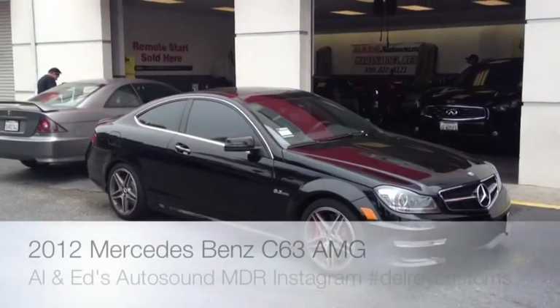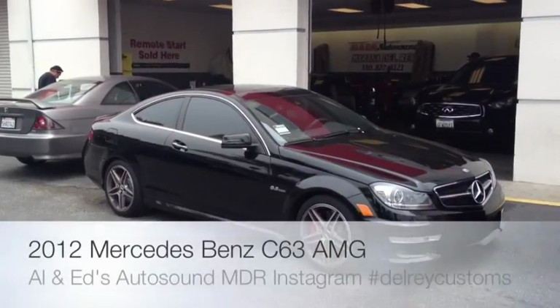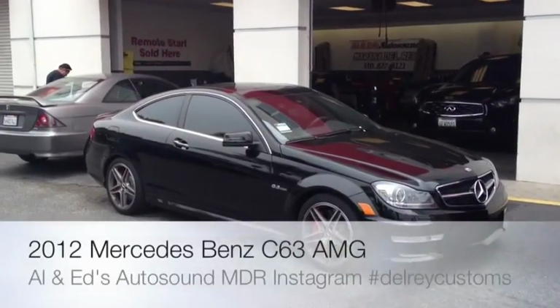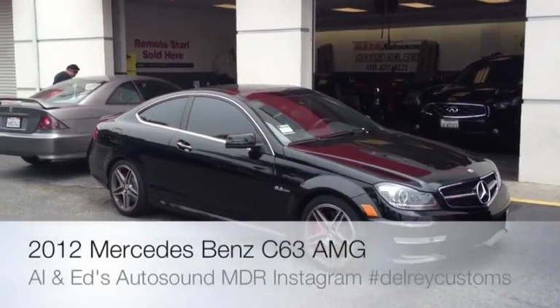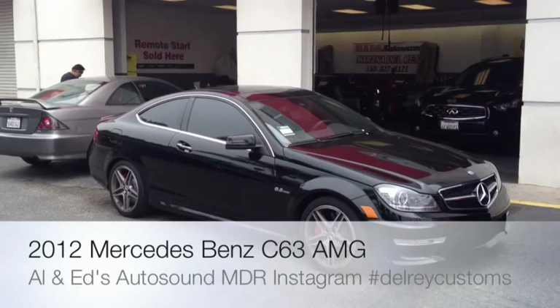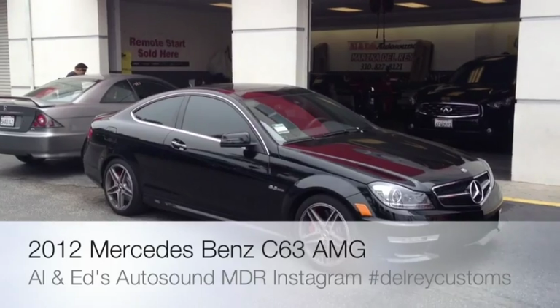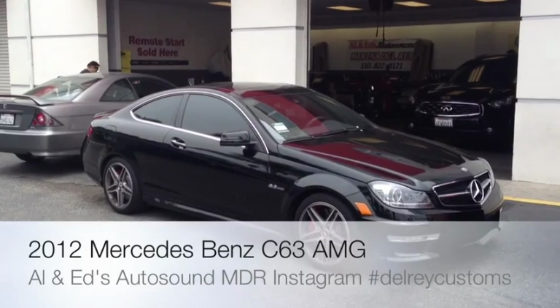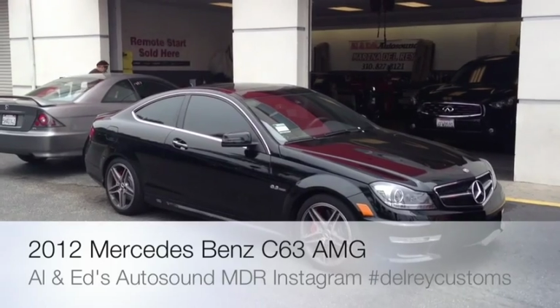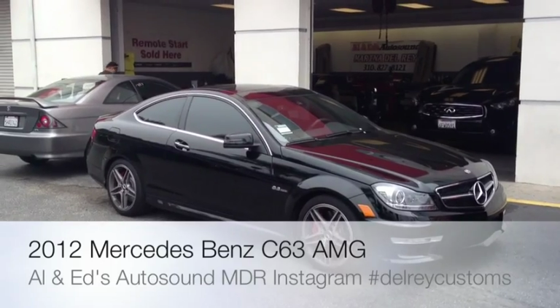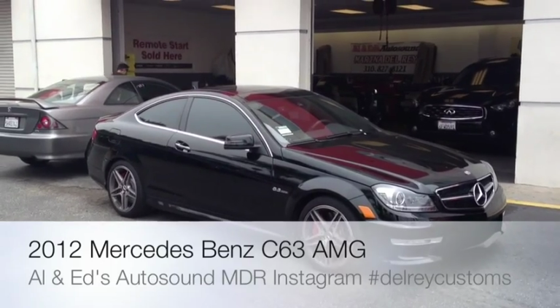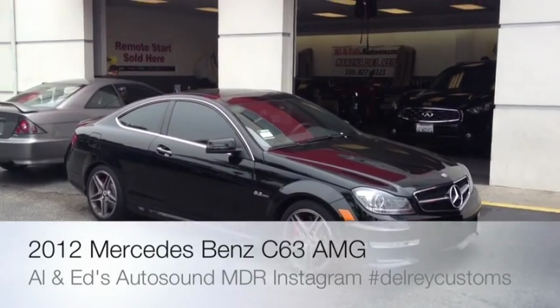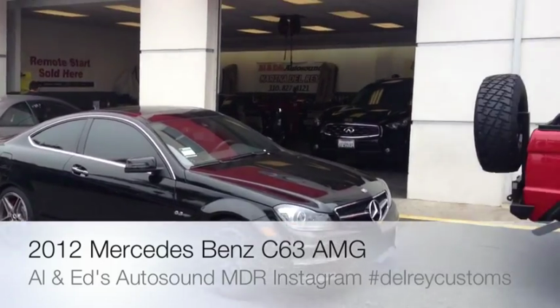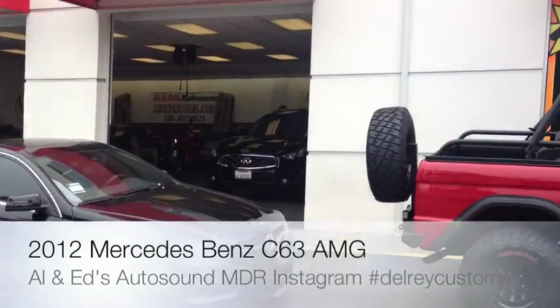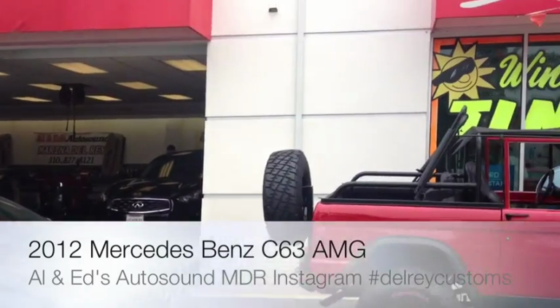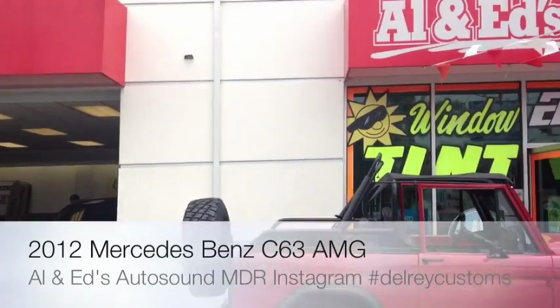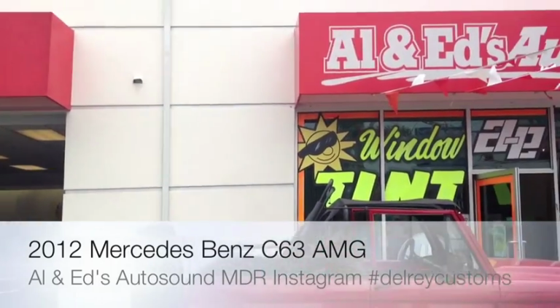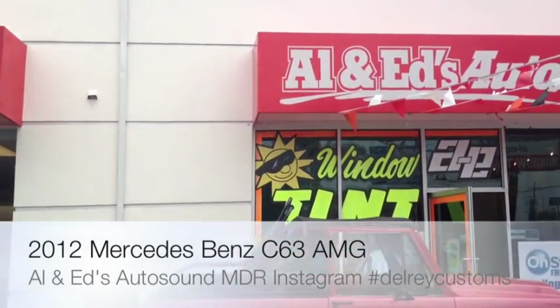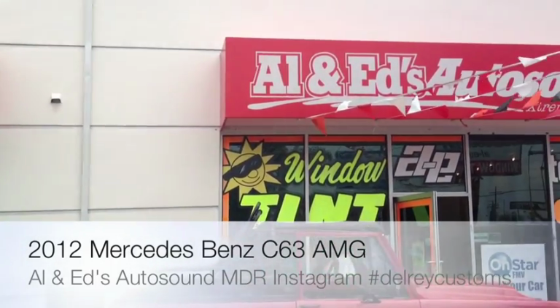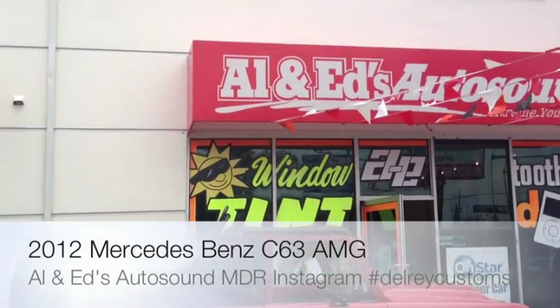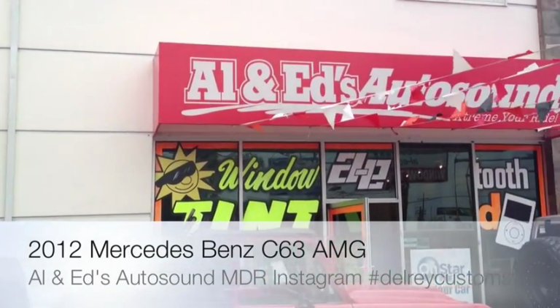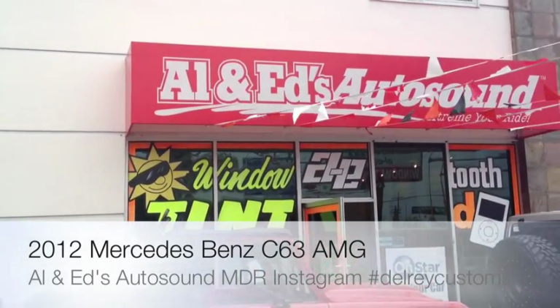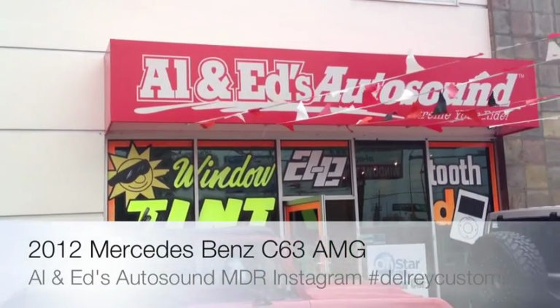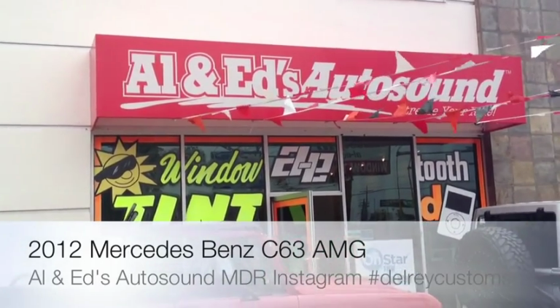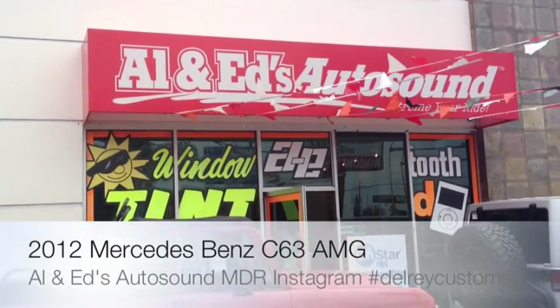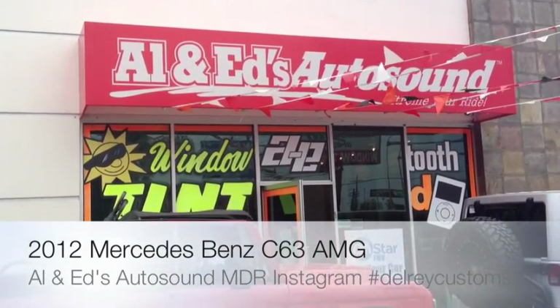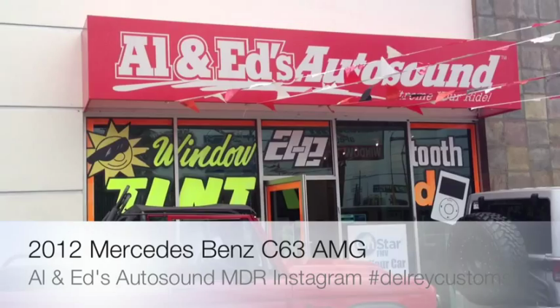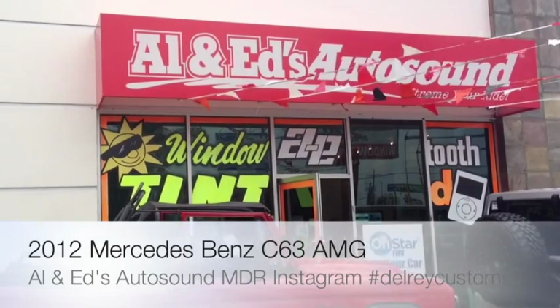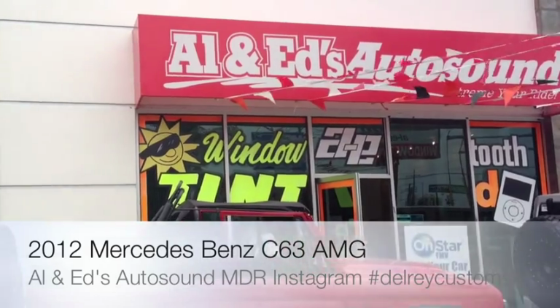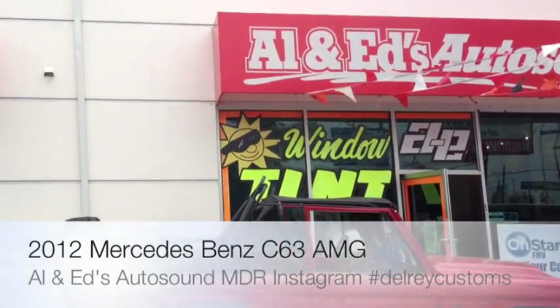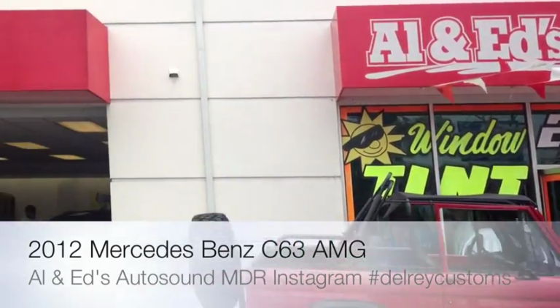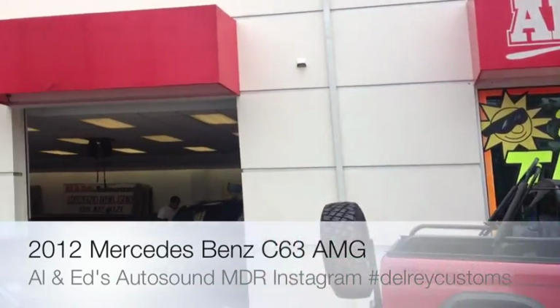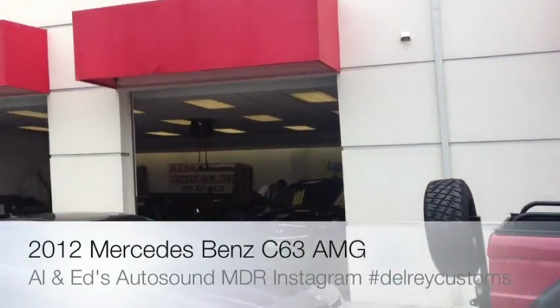Hey YouTube, how you doing? Joe again from Allen Ed's Auto Sound in Marina Del Rey, home of the Del Rey Customs YouTube channel.